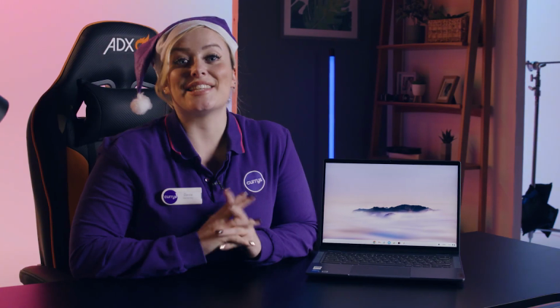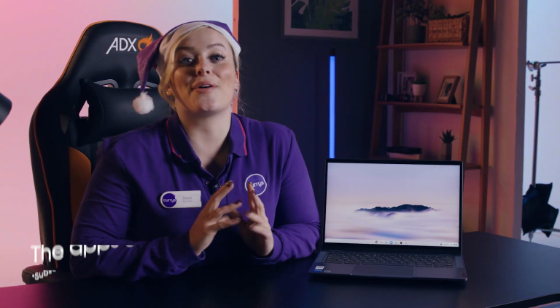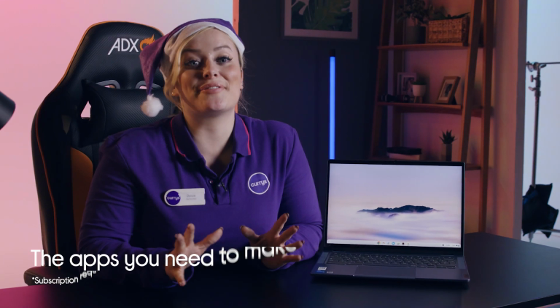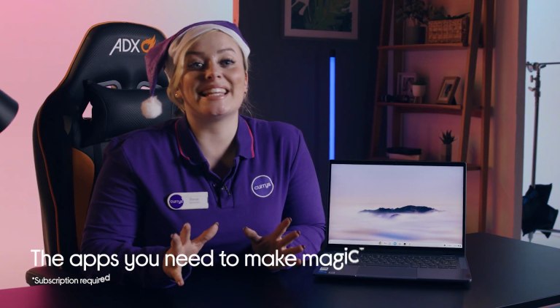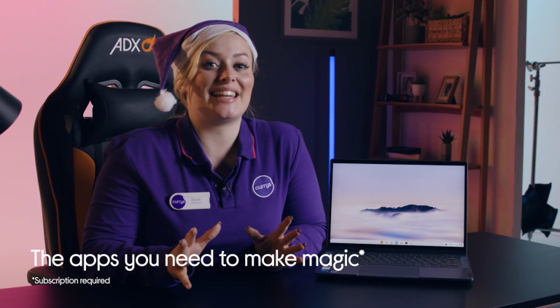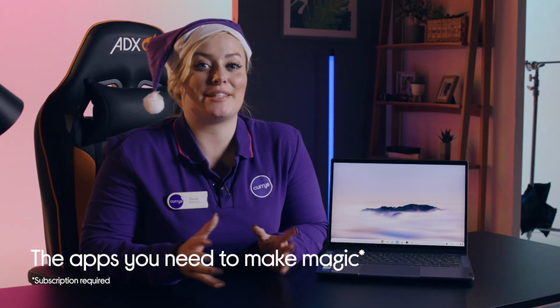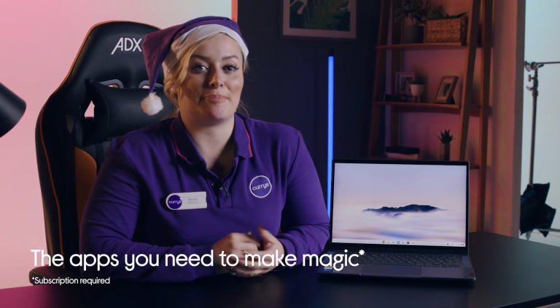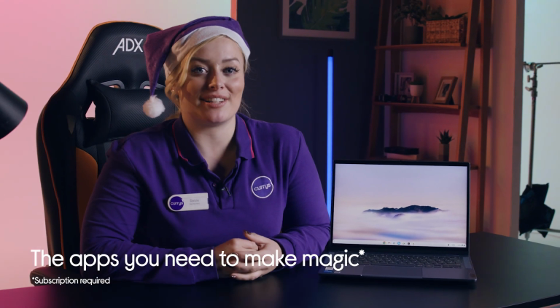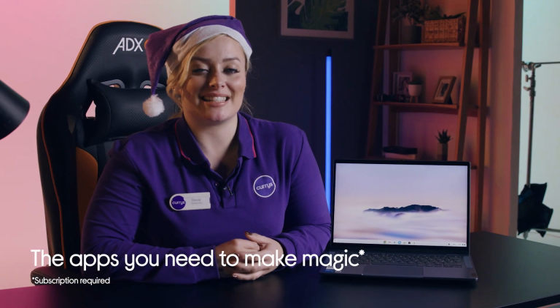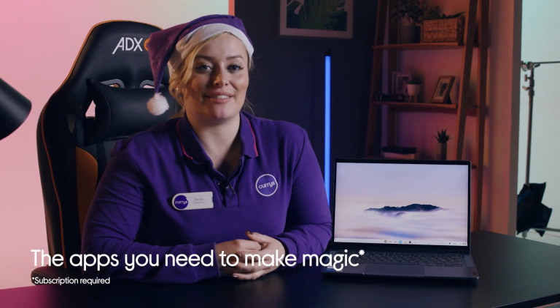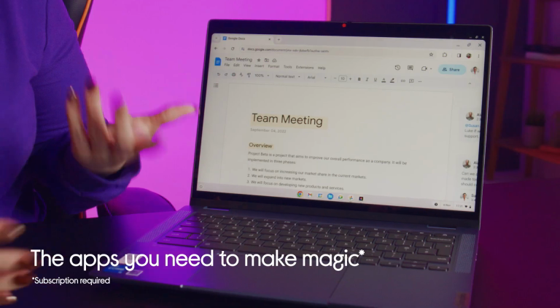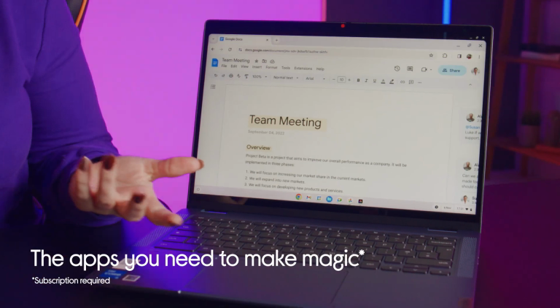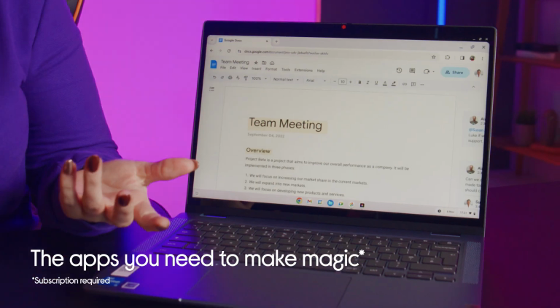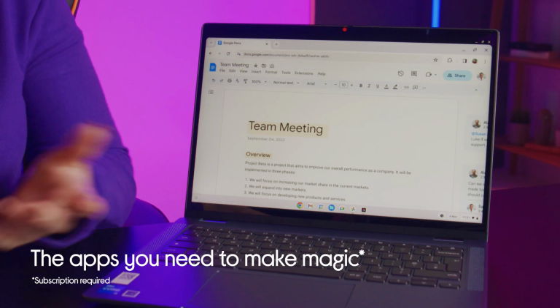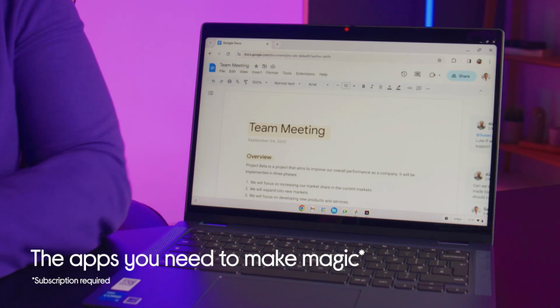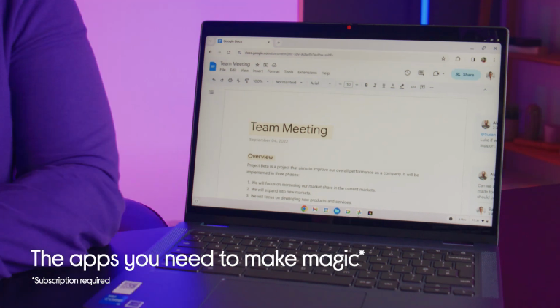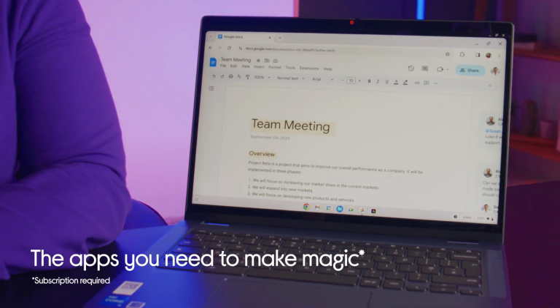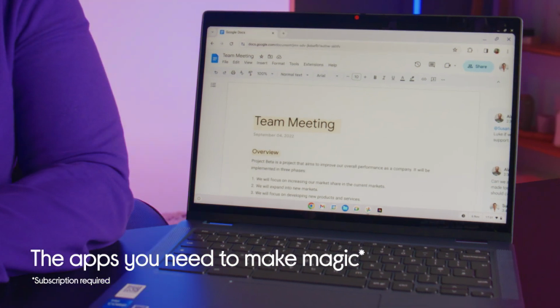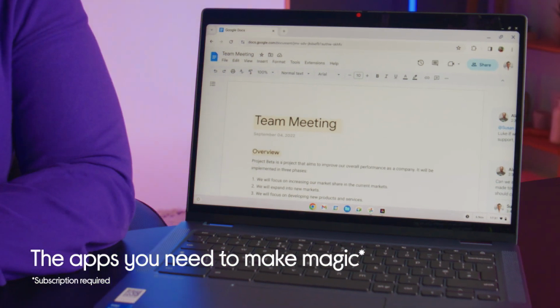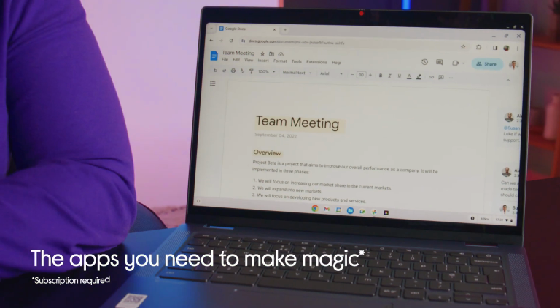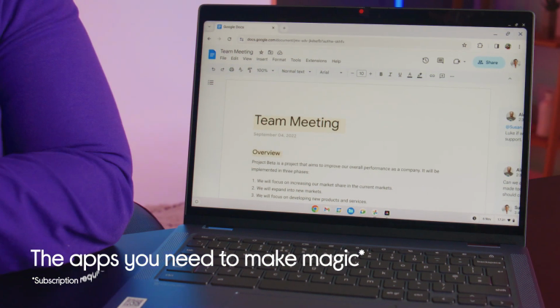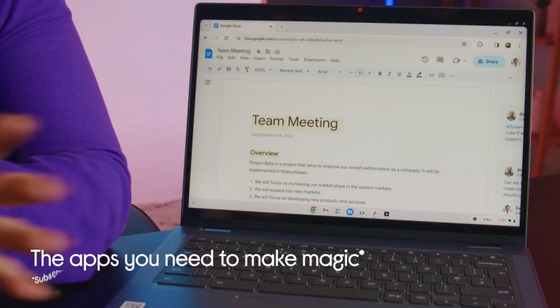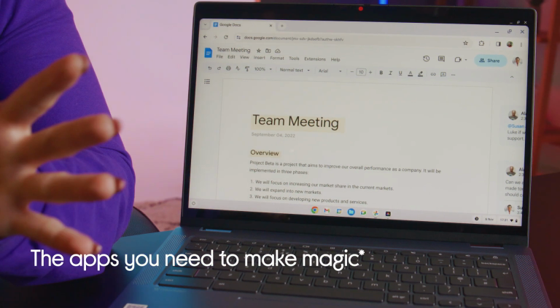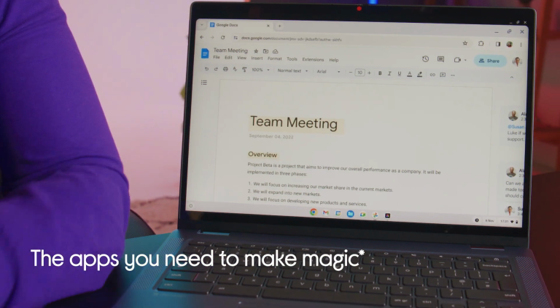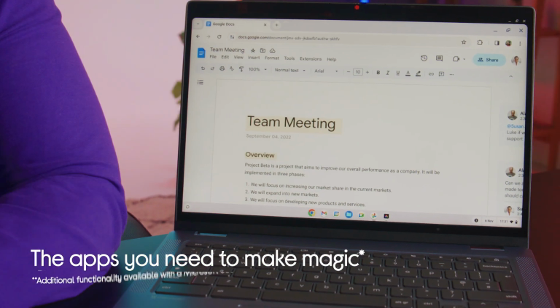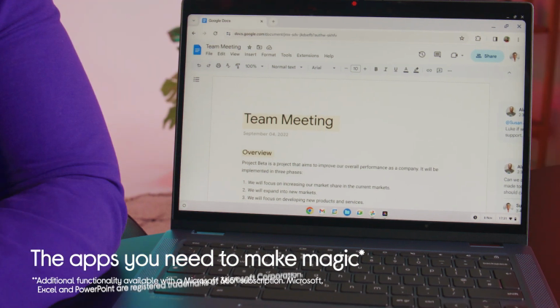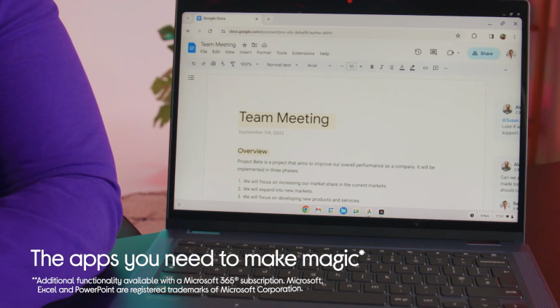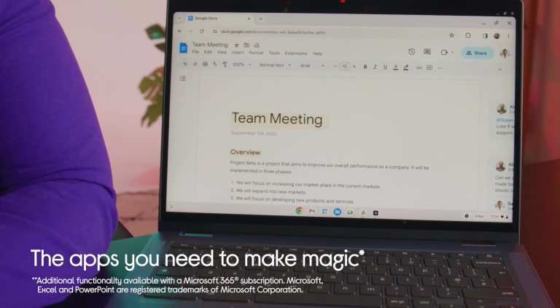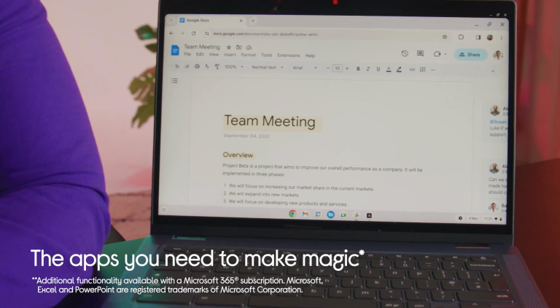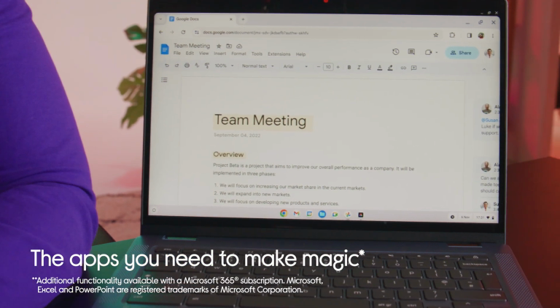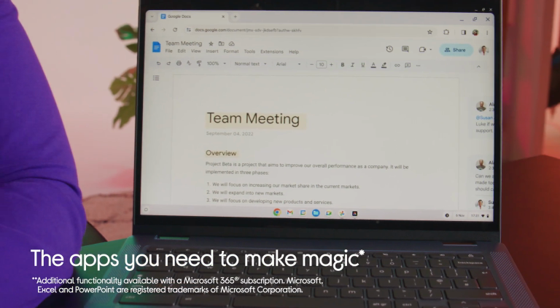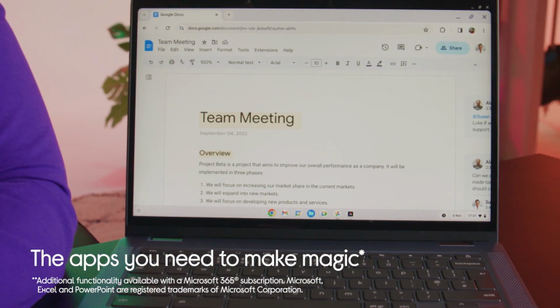It's got everything you need to be productive like Google Docs, Sheets, Slides and access to Microsoft 365 as well.